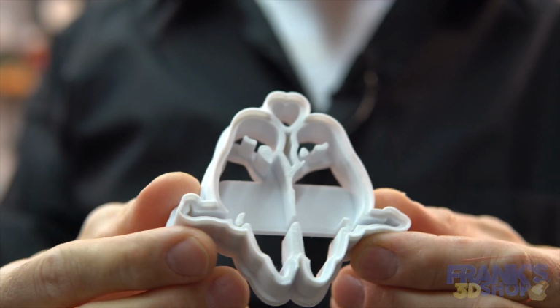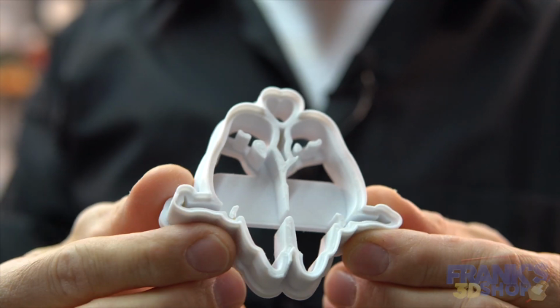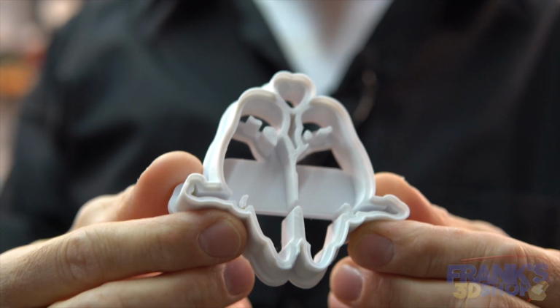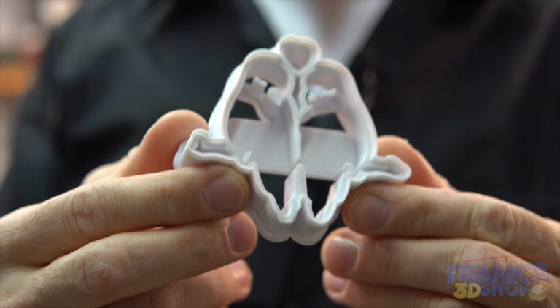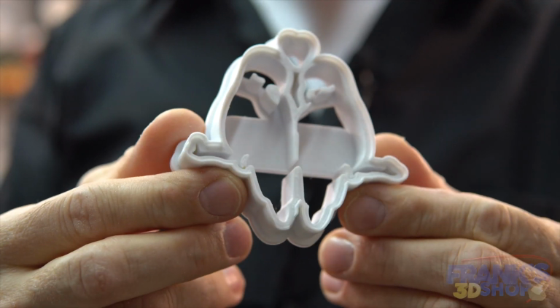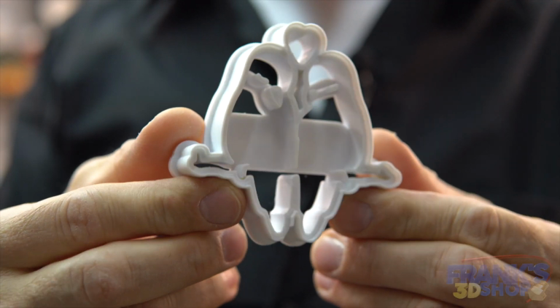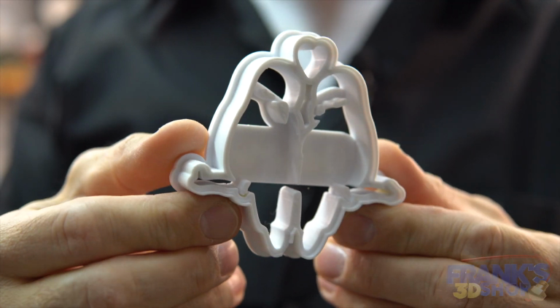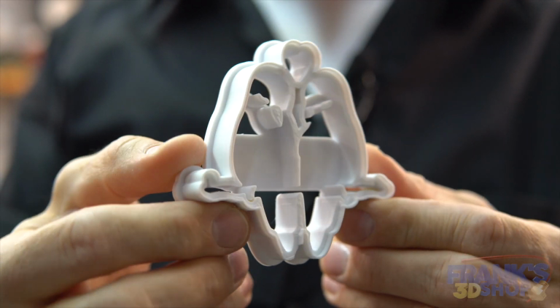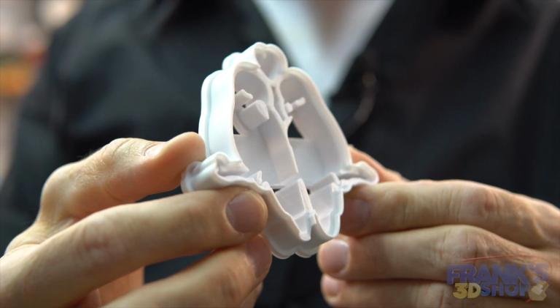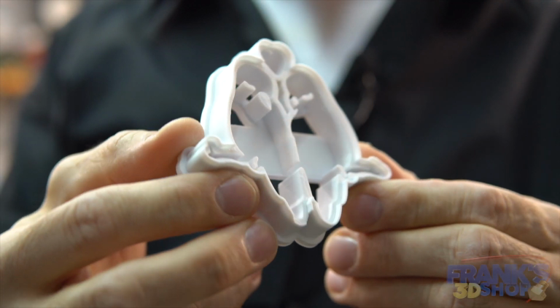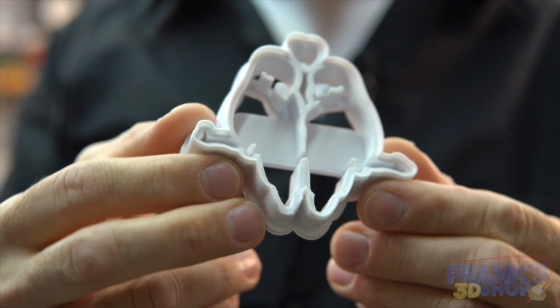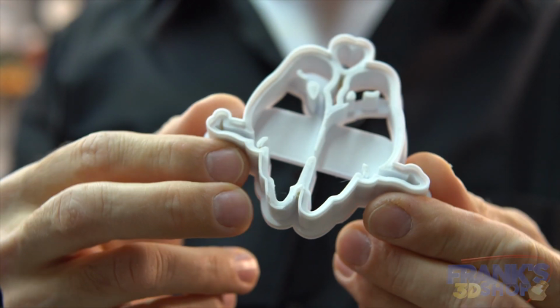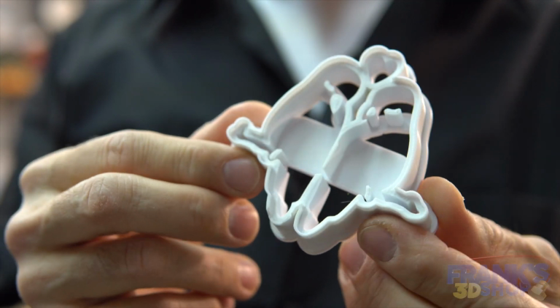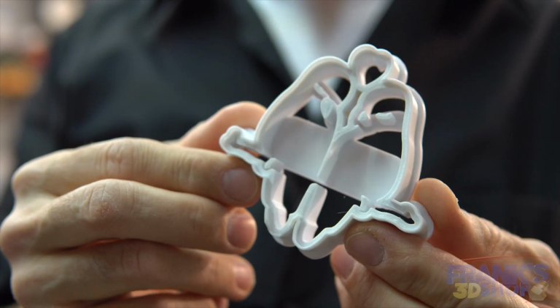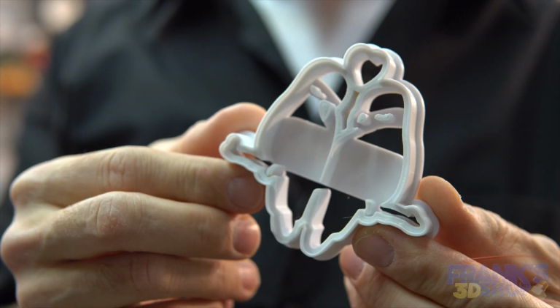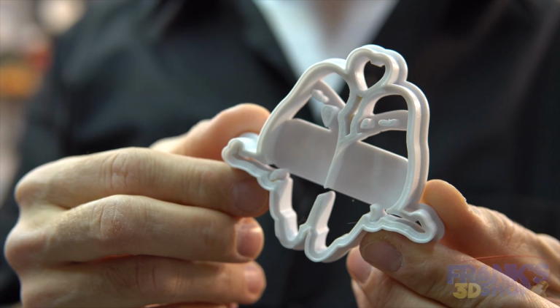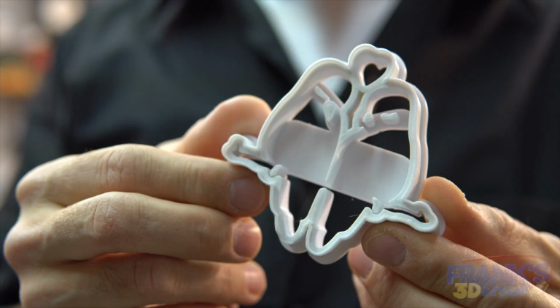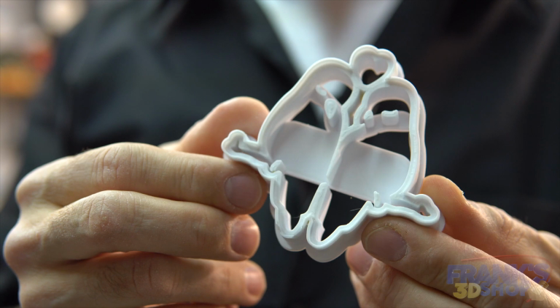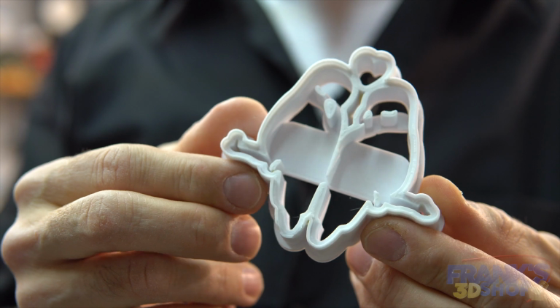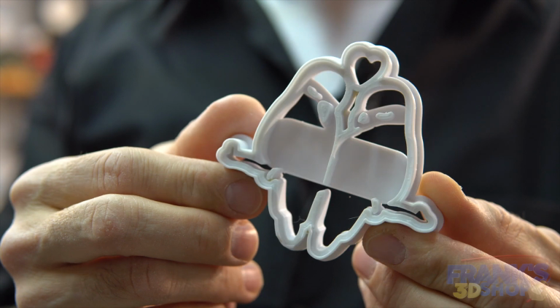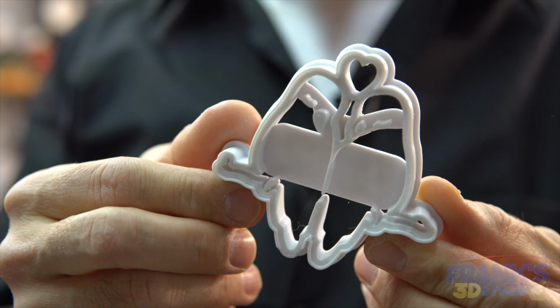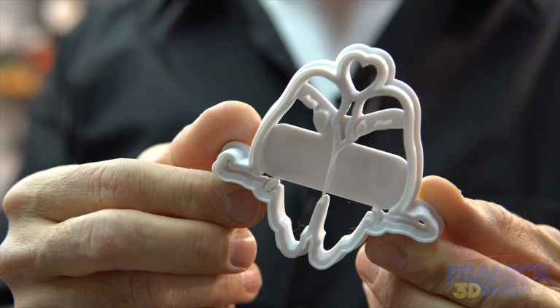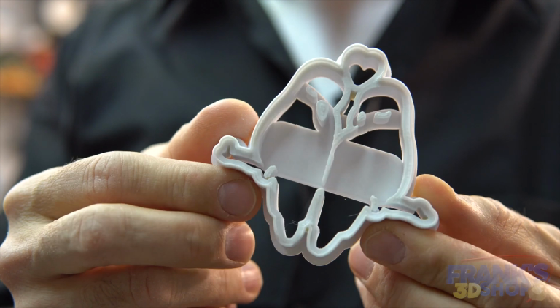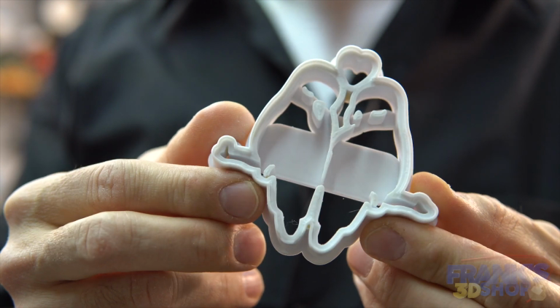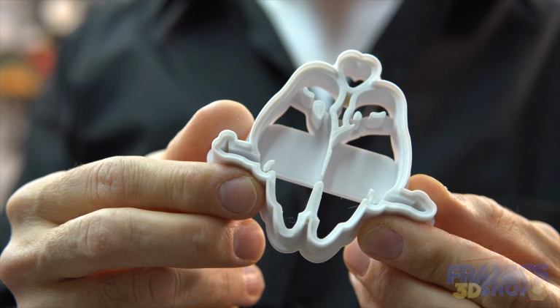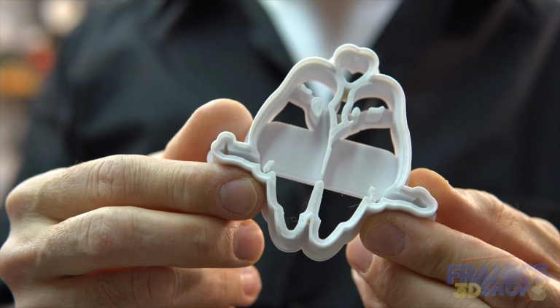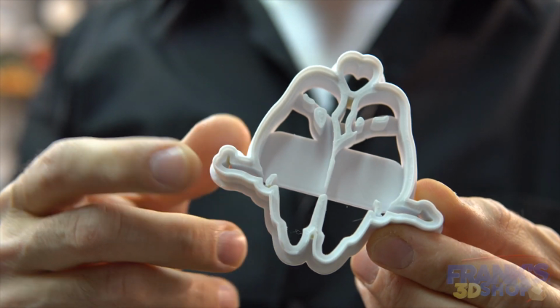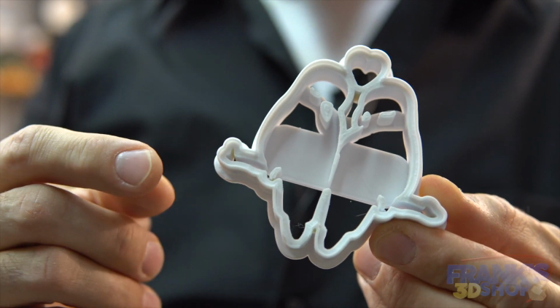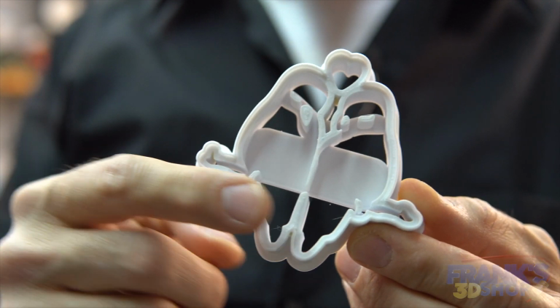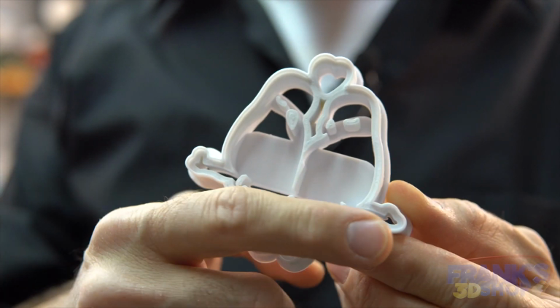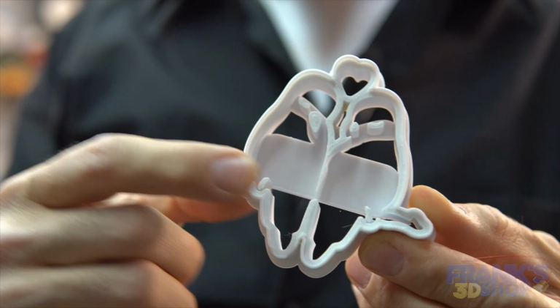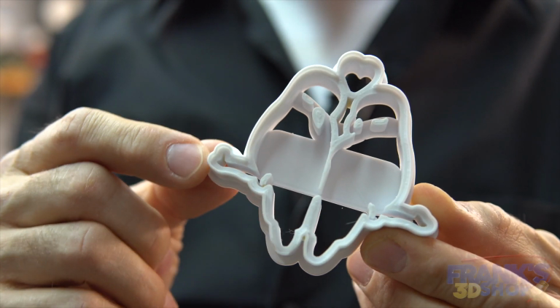And the star of the video is this cookie cutter for two lovebirds on a branch.